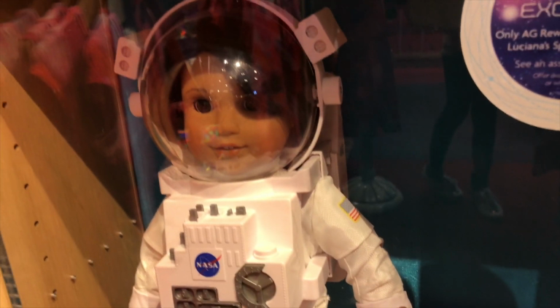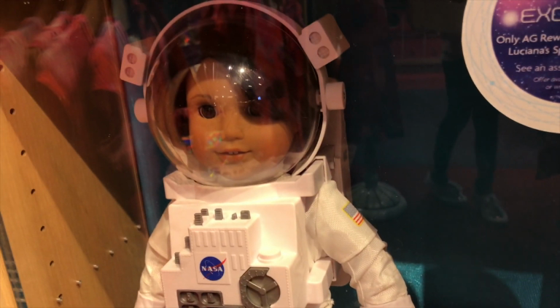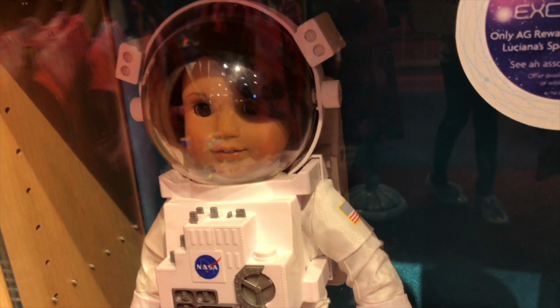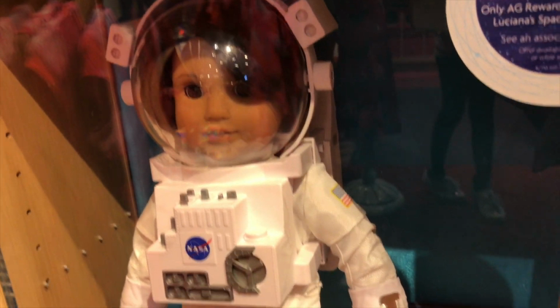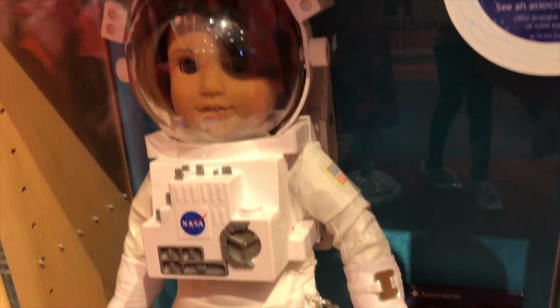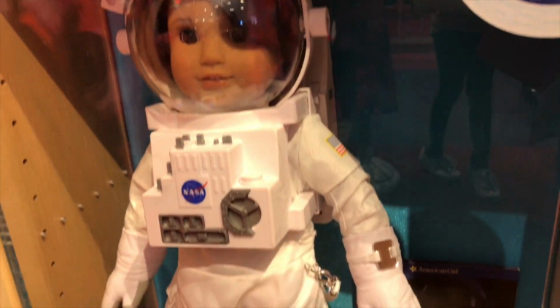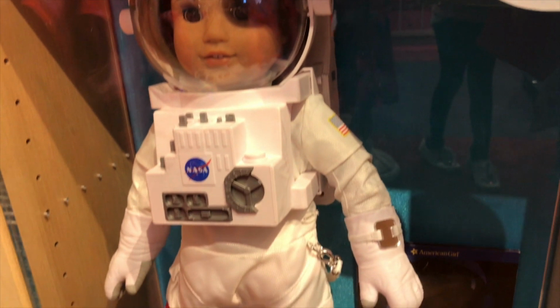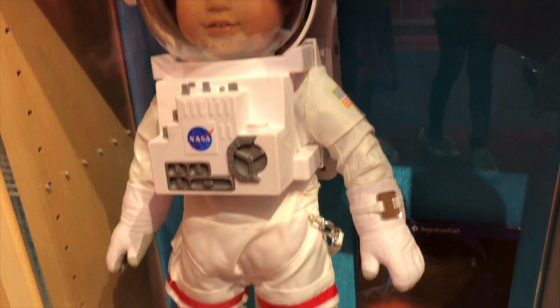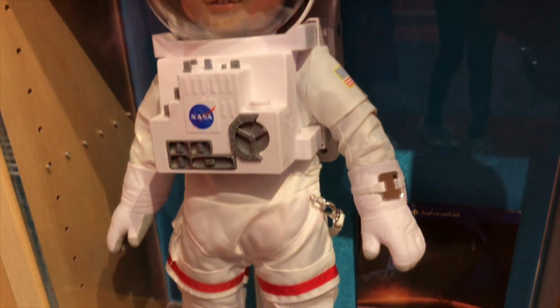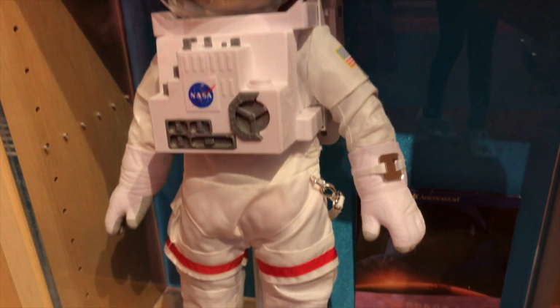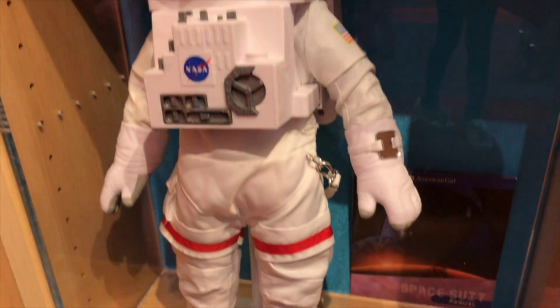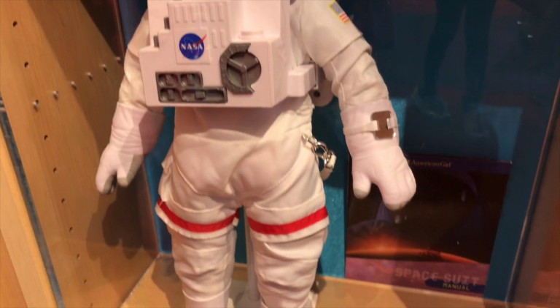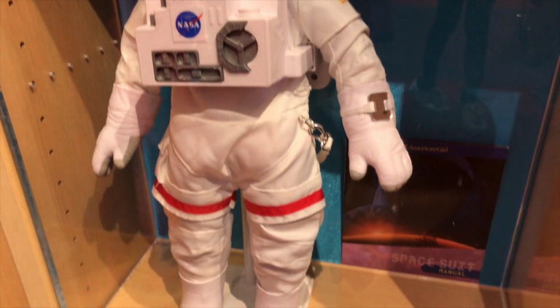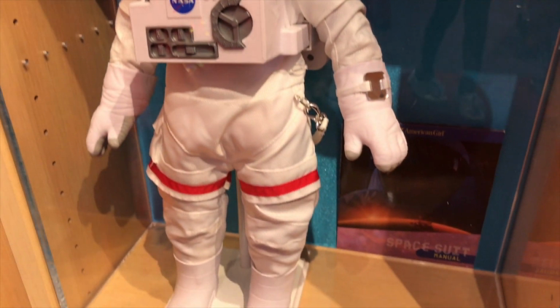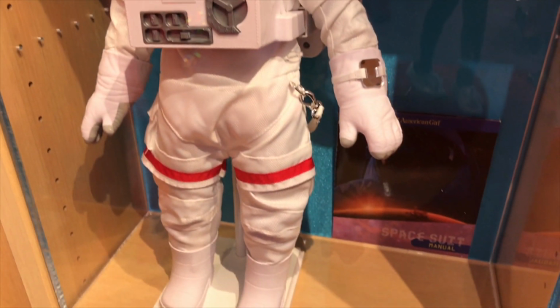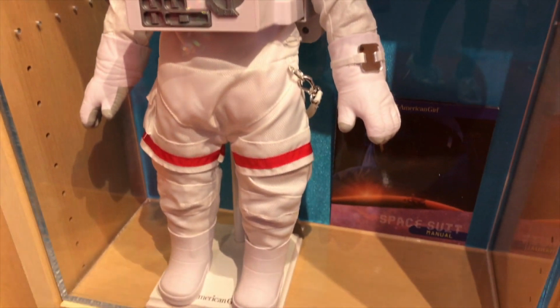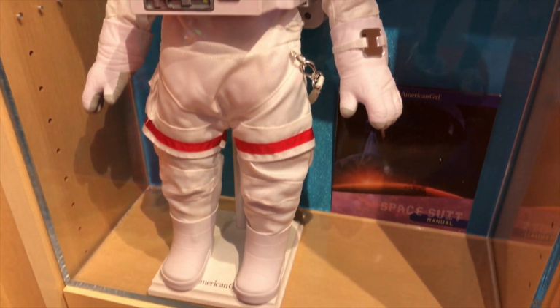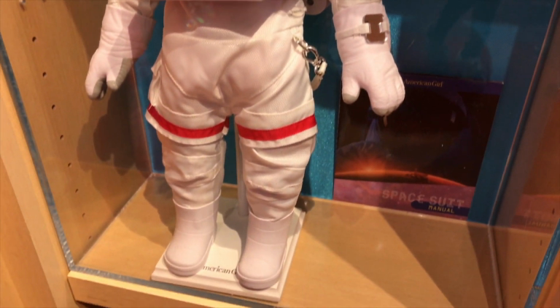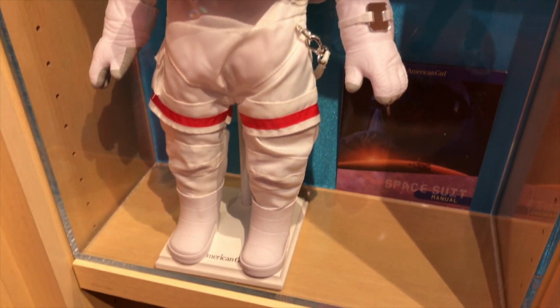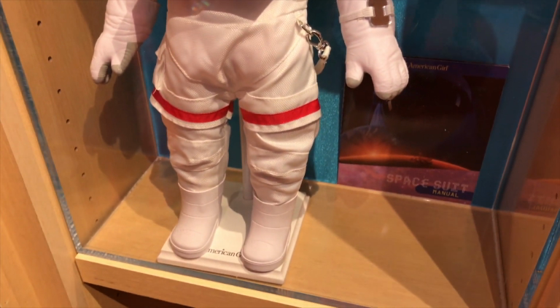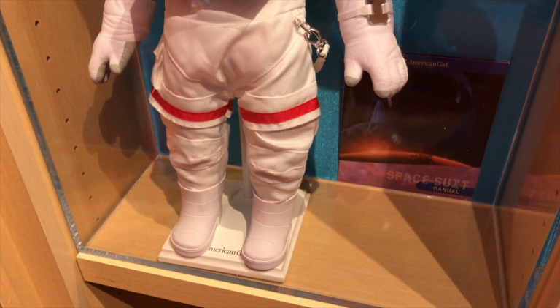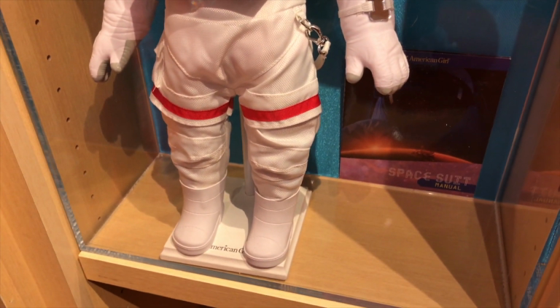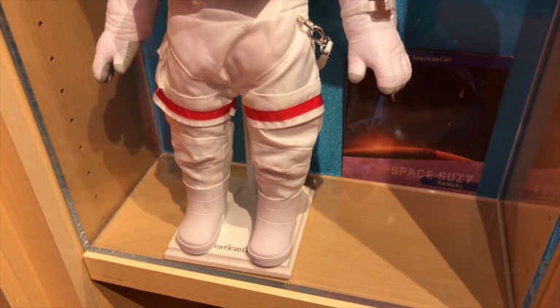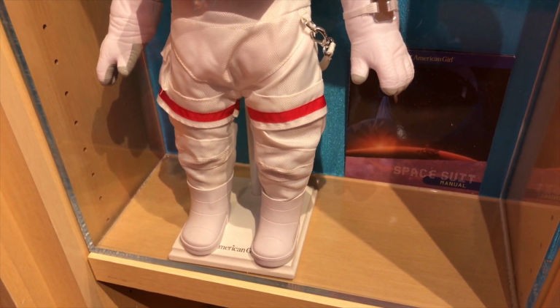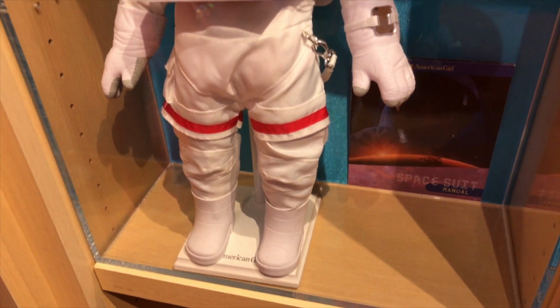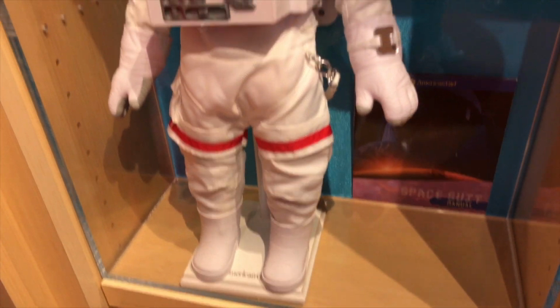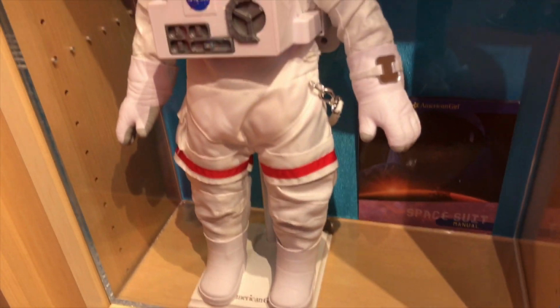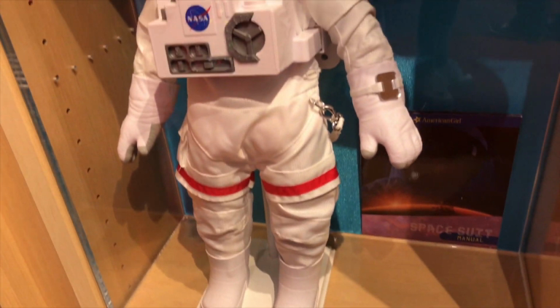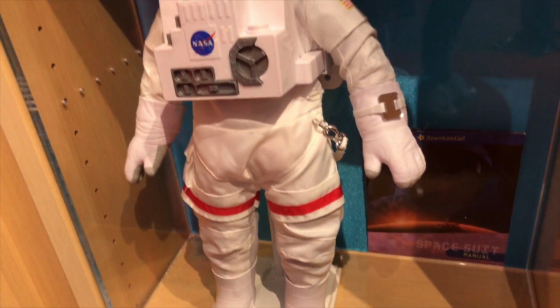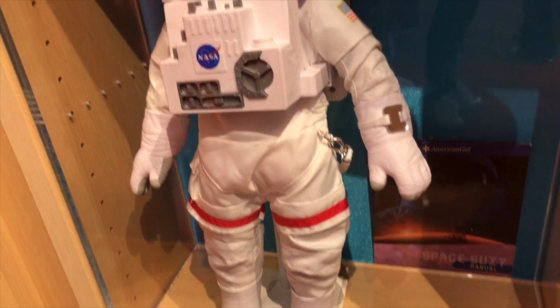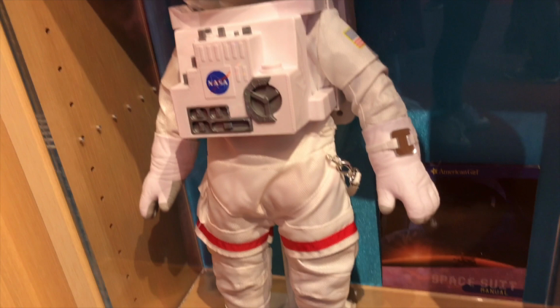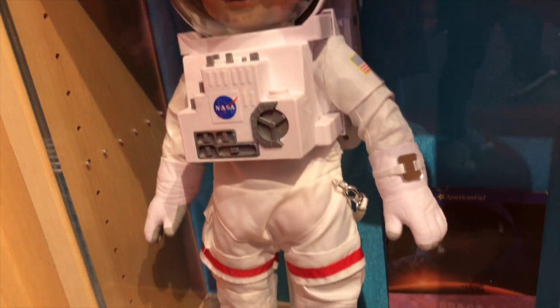The space suit is my favorite. It's white and looks so cool. There's even an American Girl's Facebook.